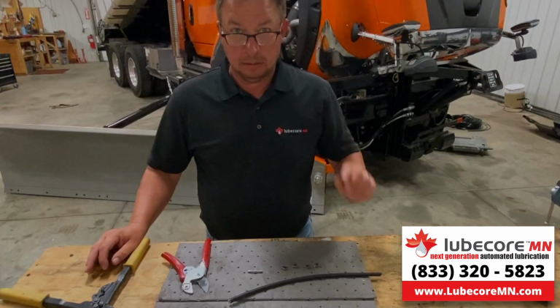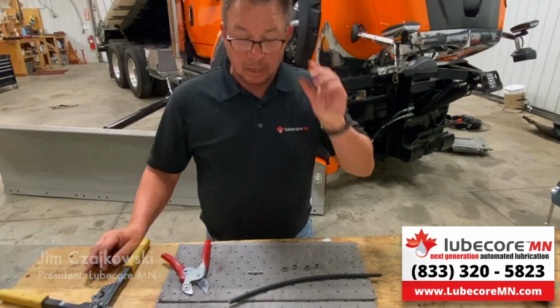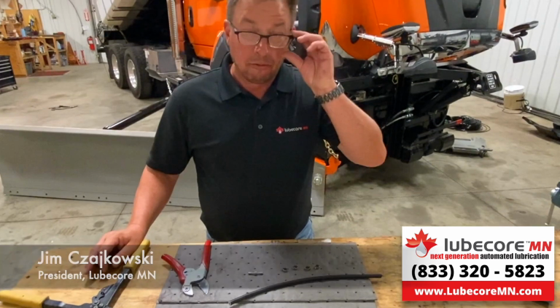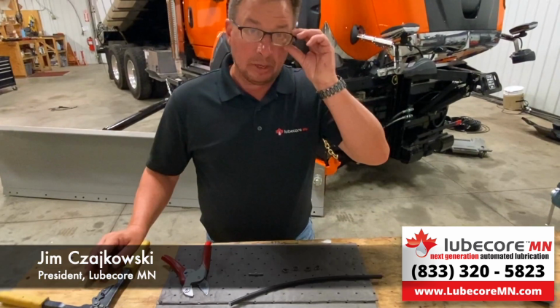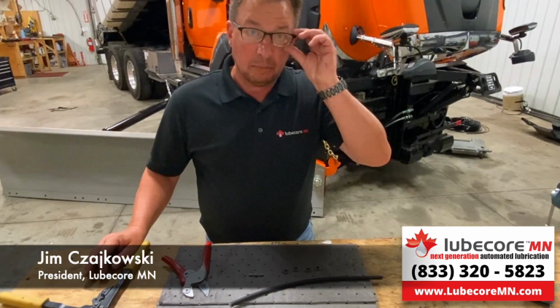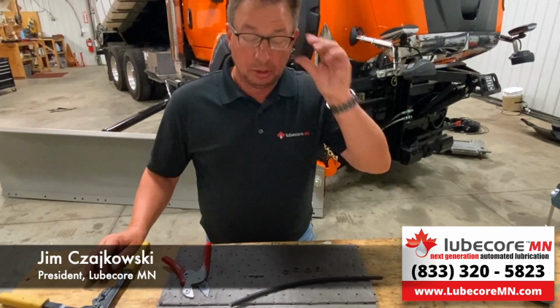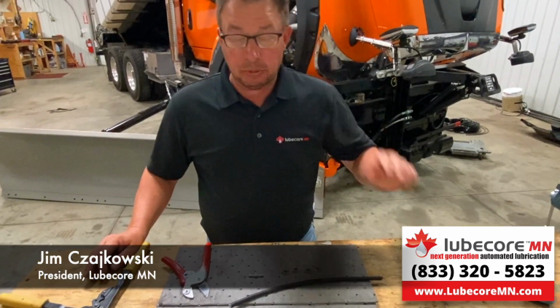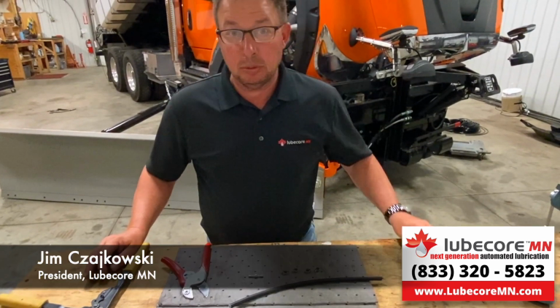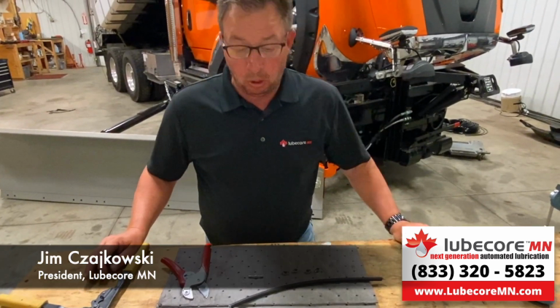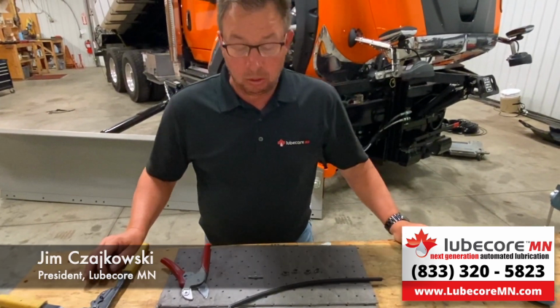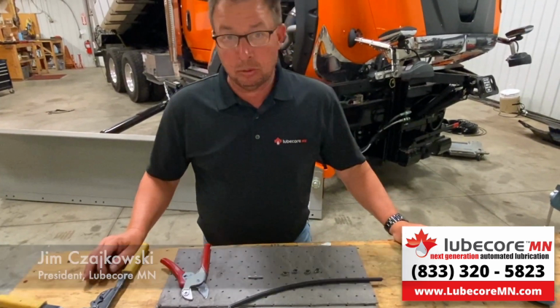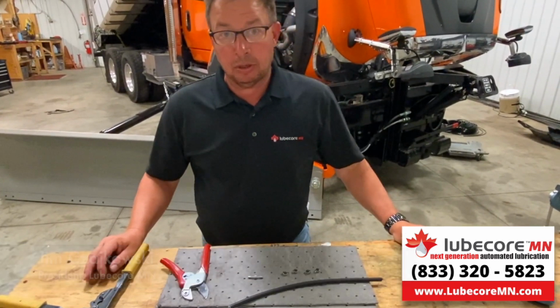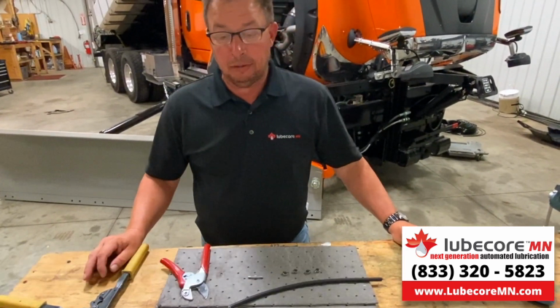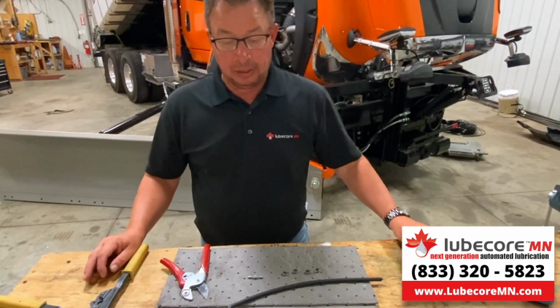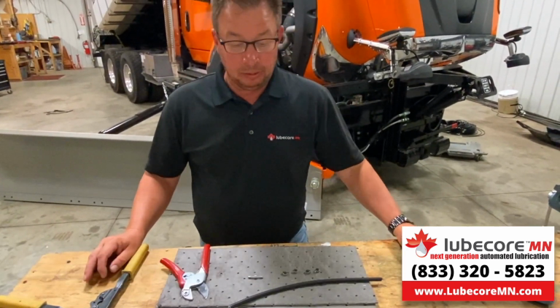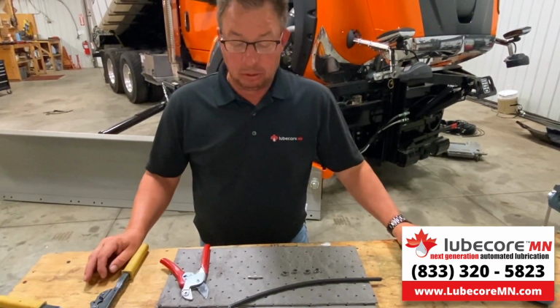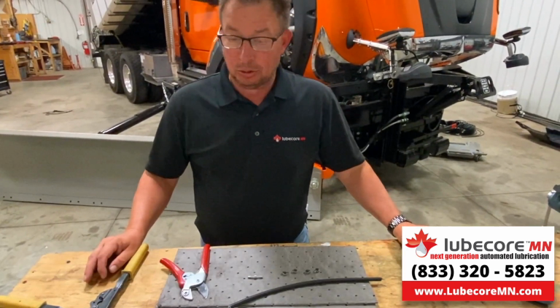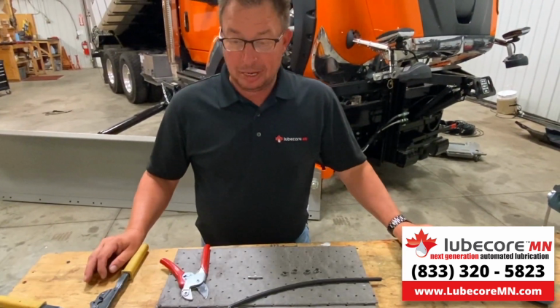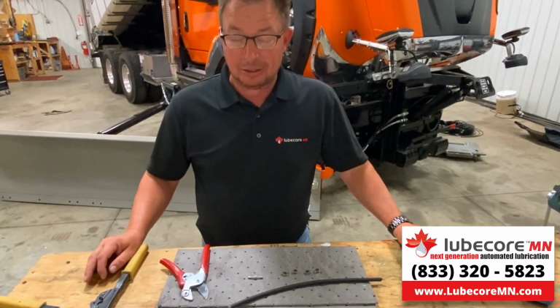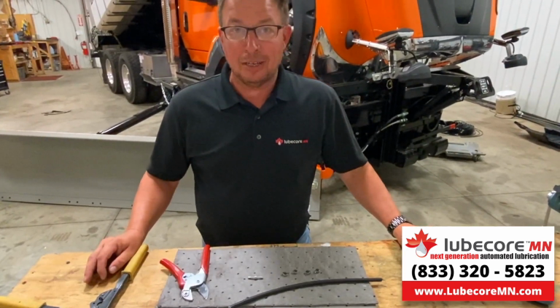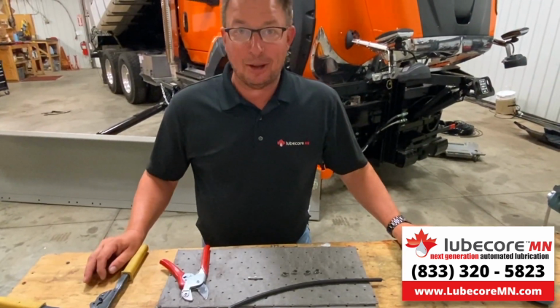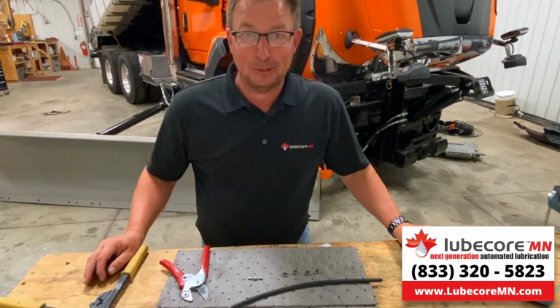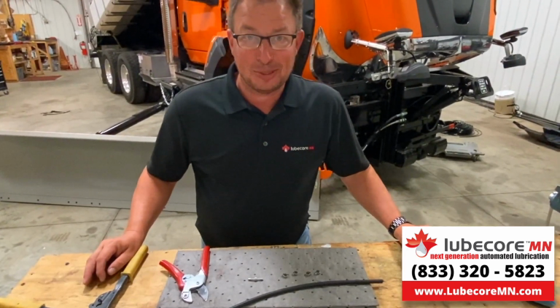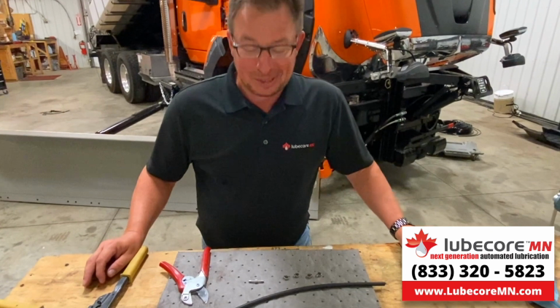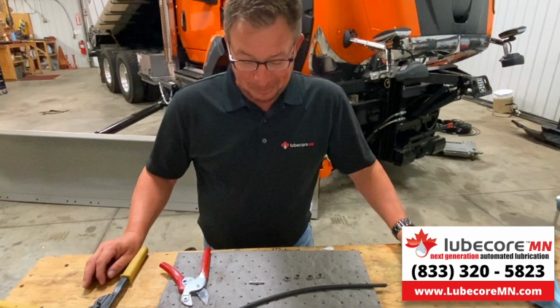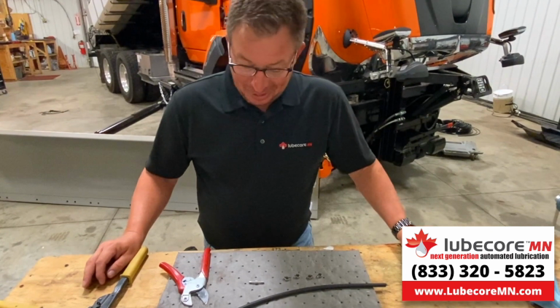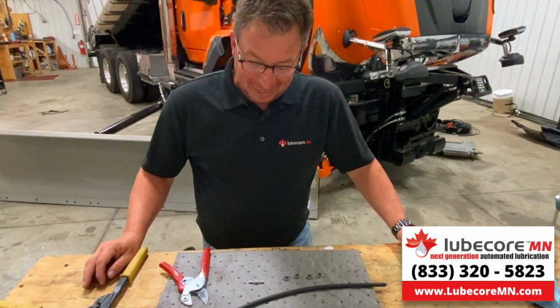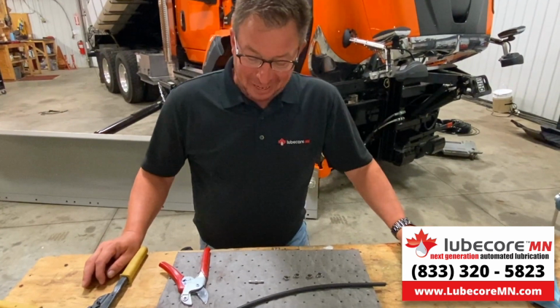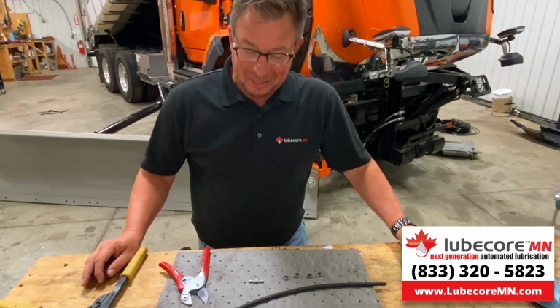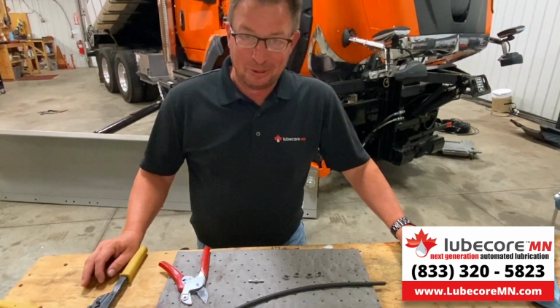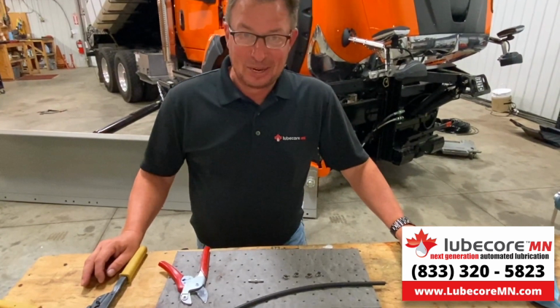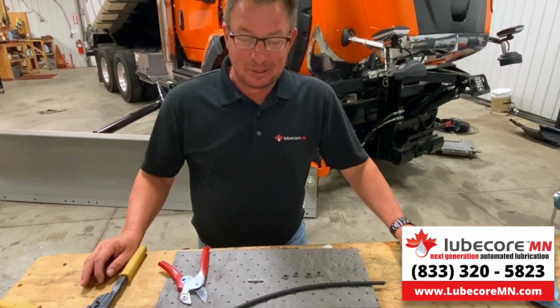Hi everyone, I'm Jim from LubeCore, owner of the world's greatest auto lube system here in Minnesota.